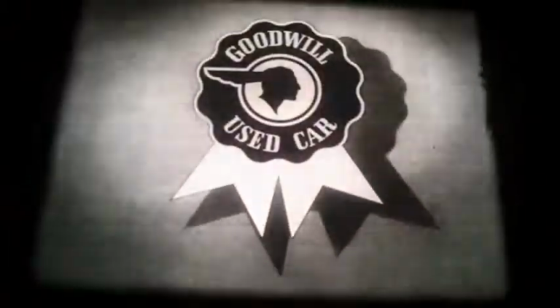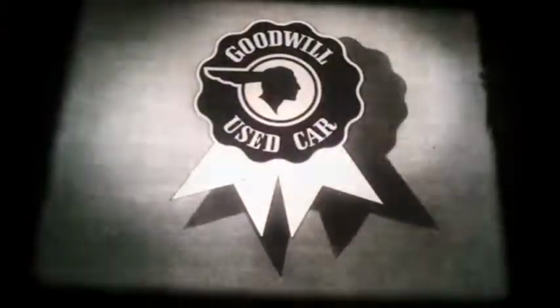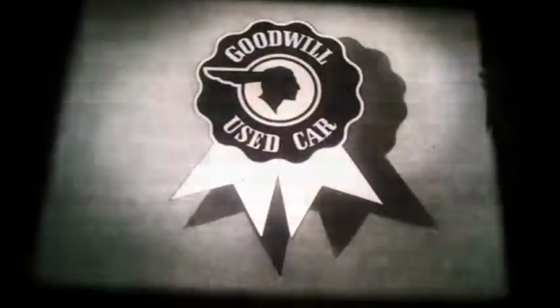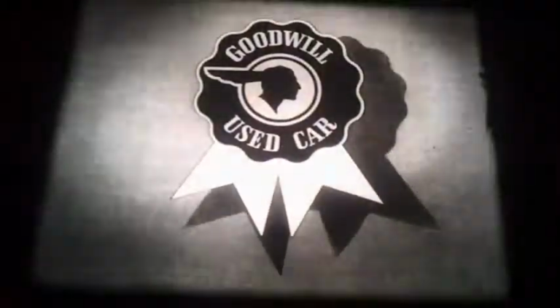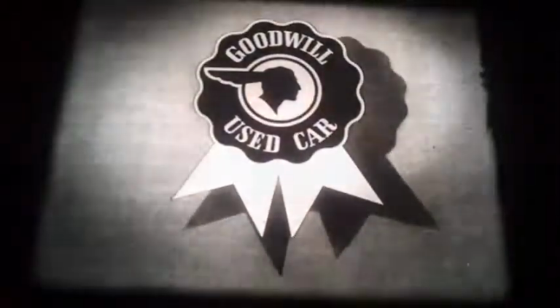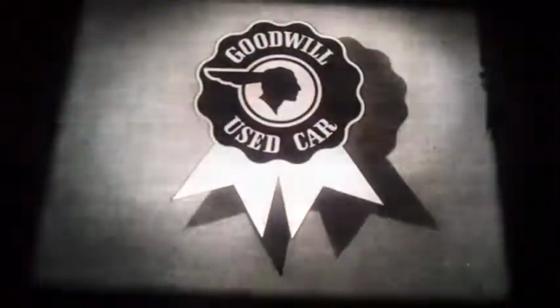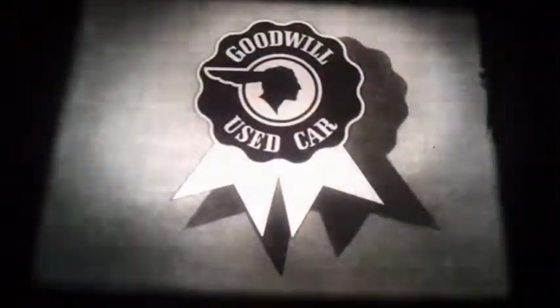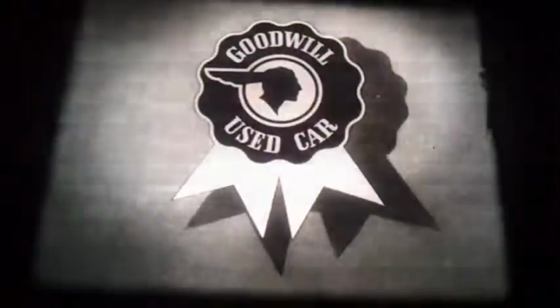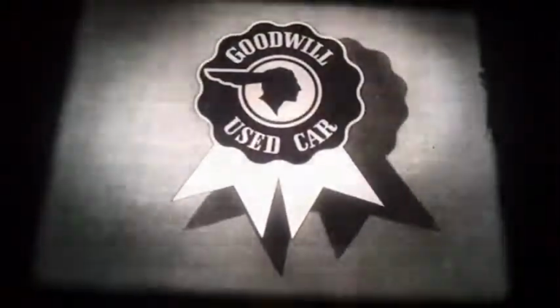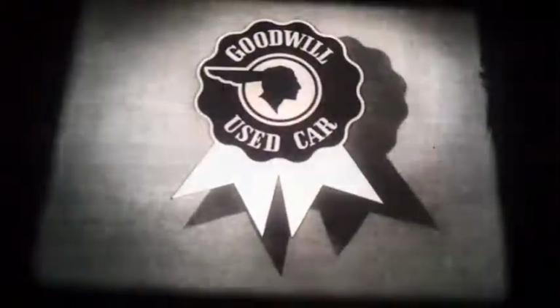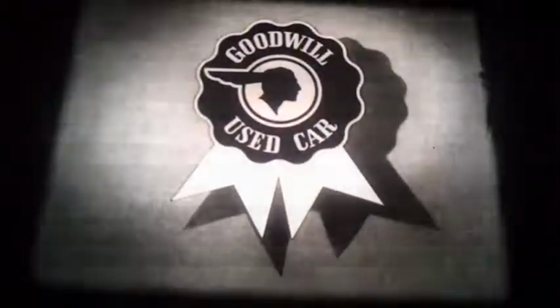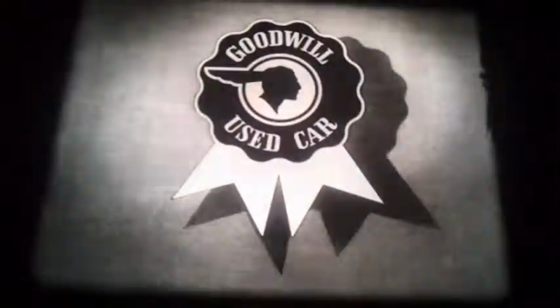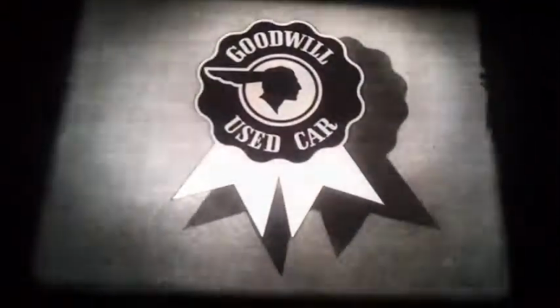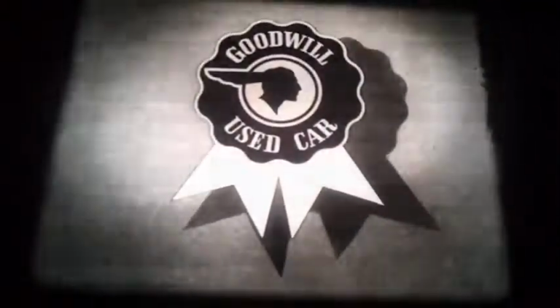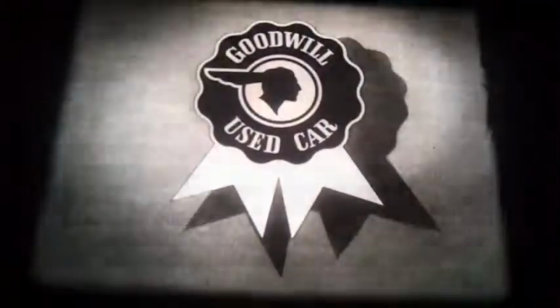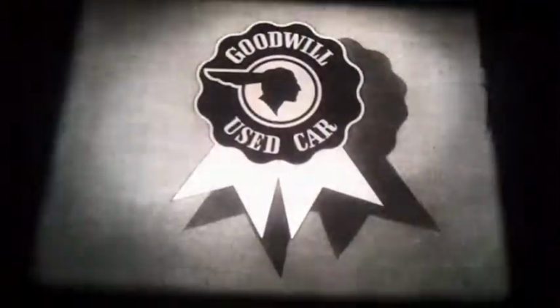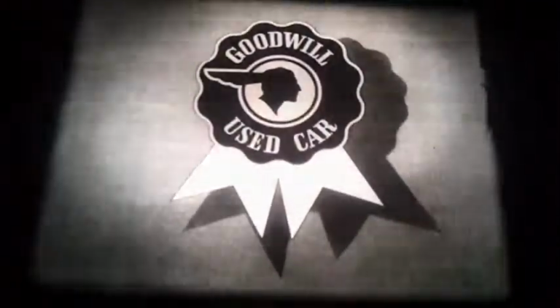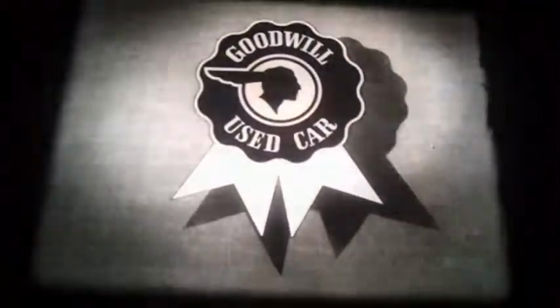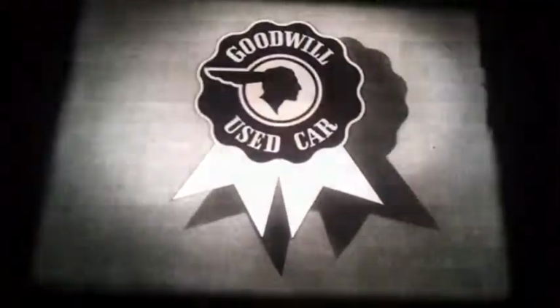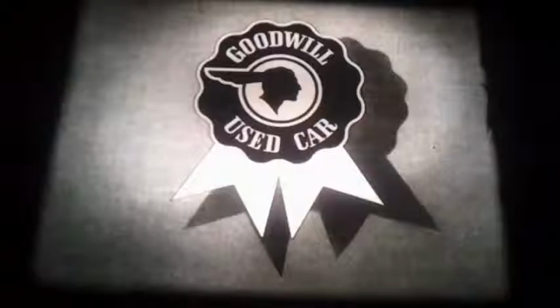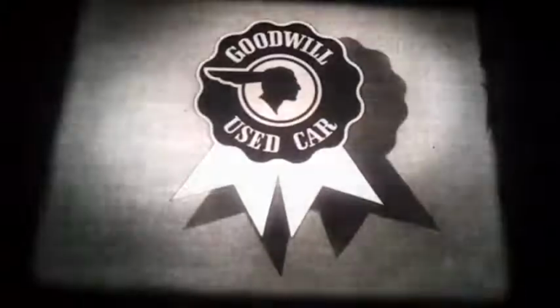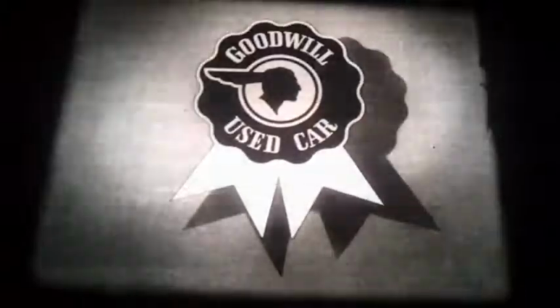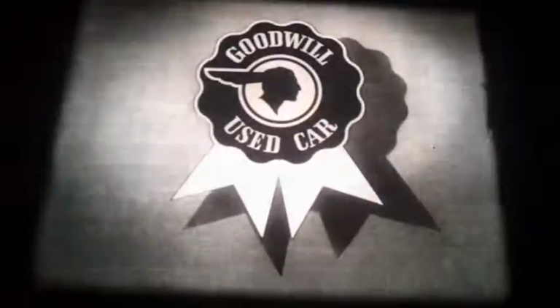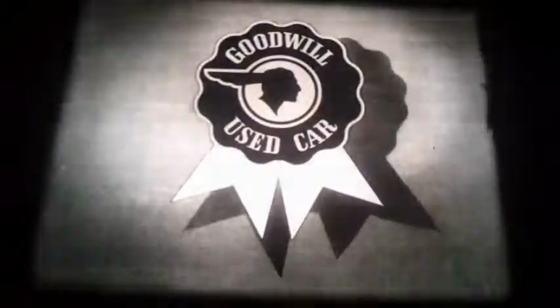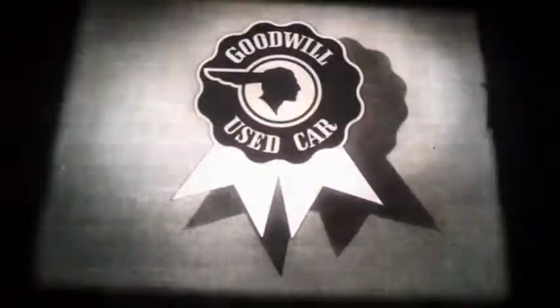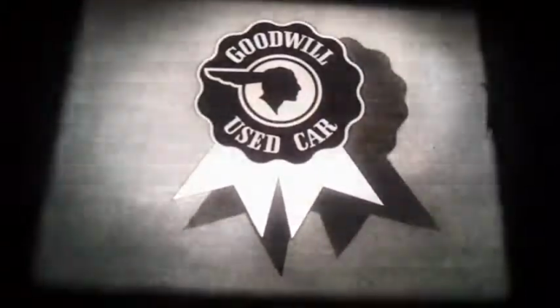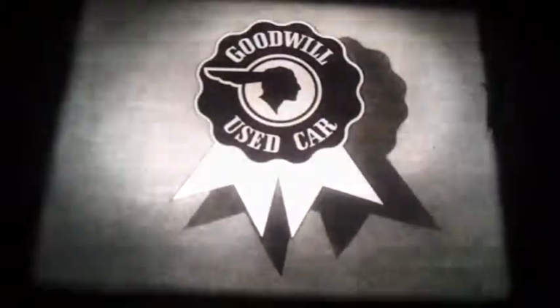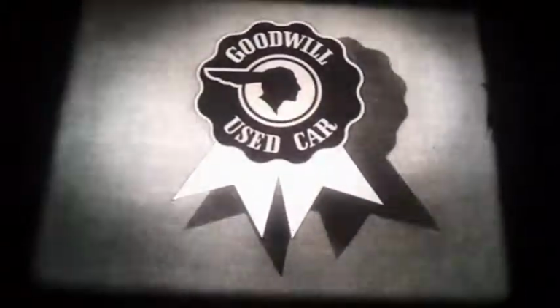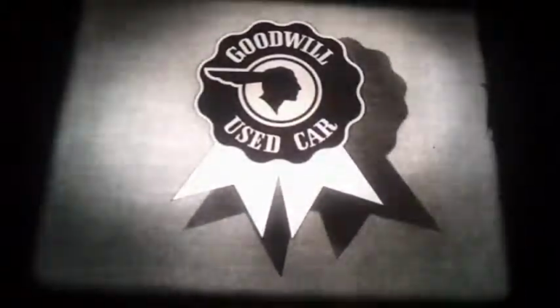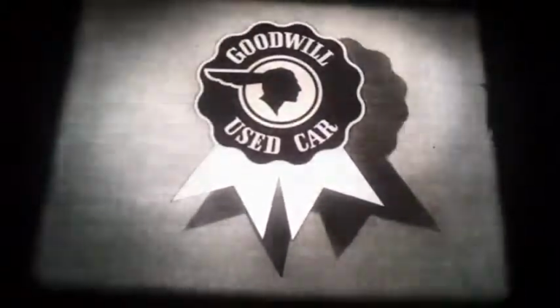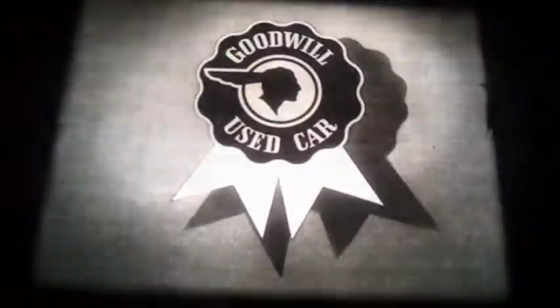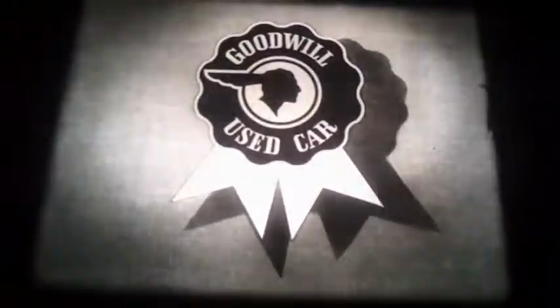Goodwill used cars are sold only by your Pontiac dealer. See them today for the best used car values in town.